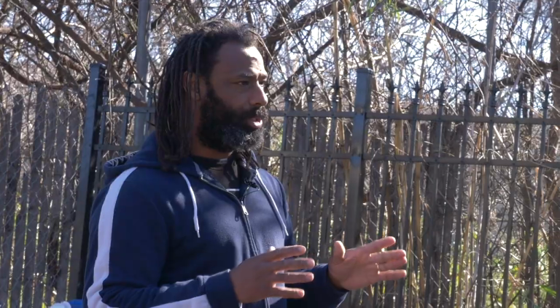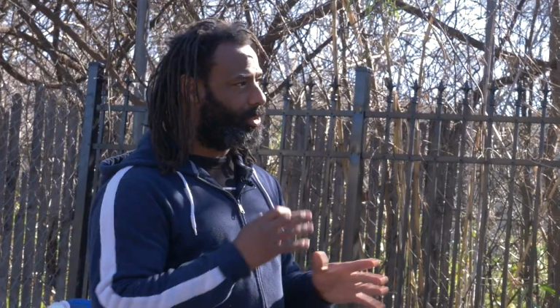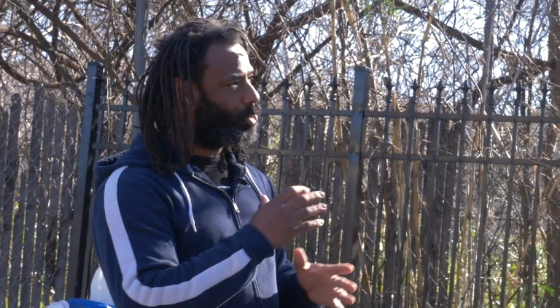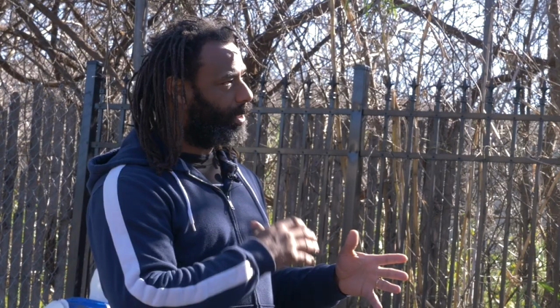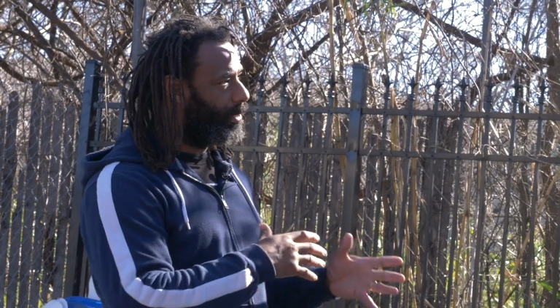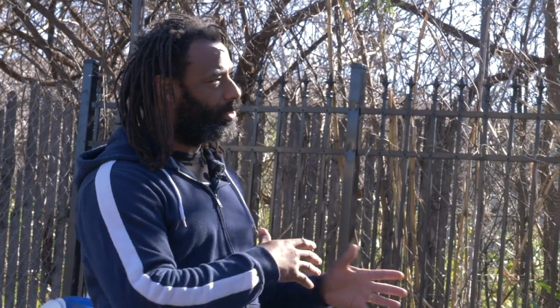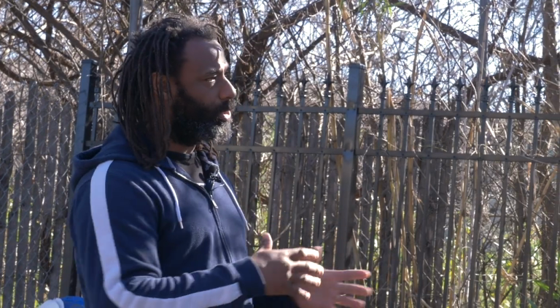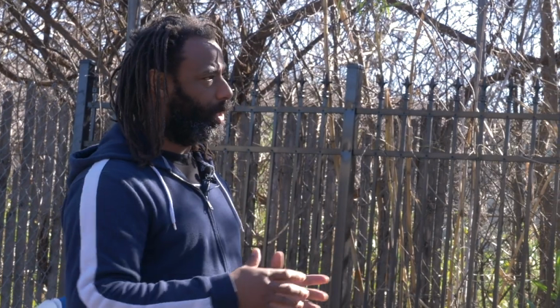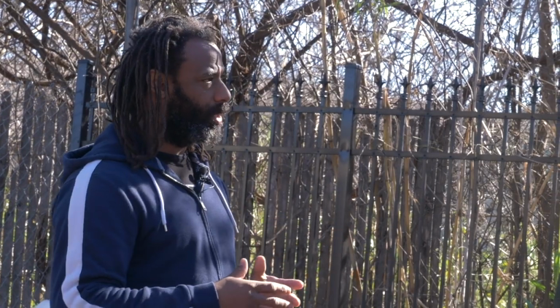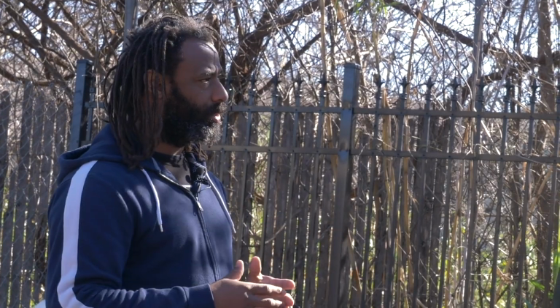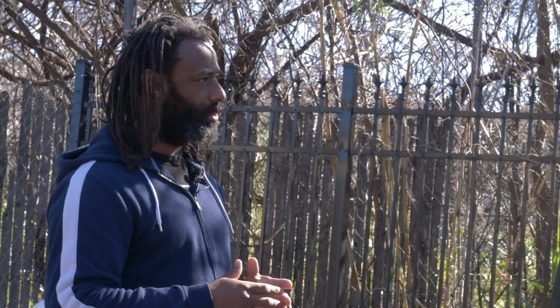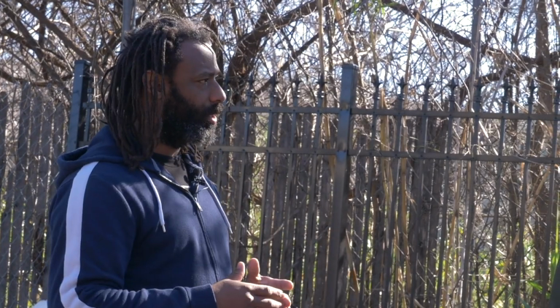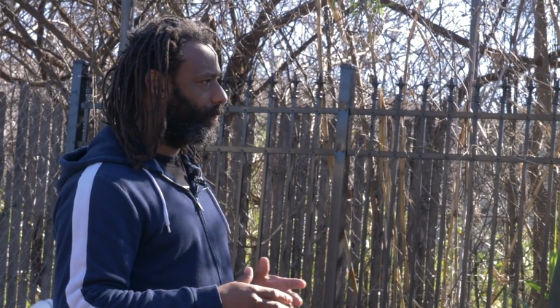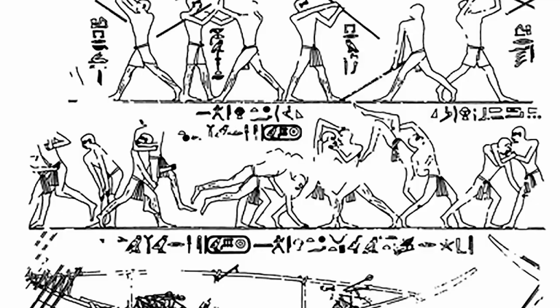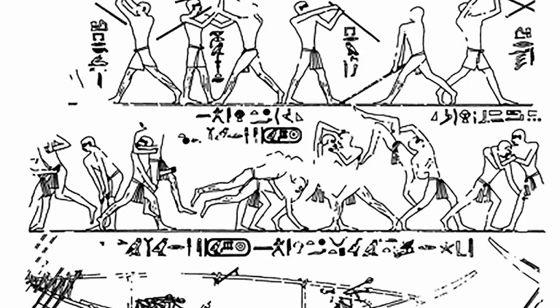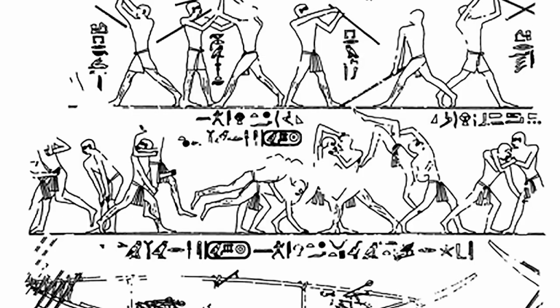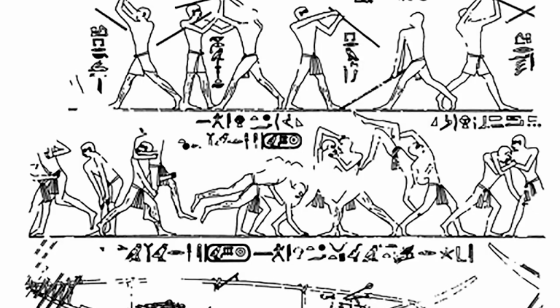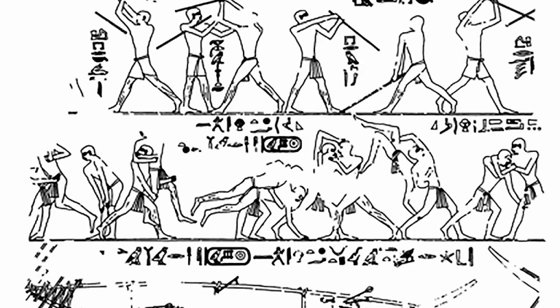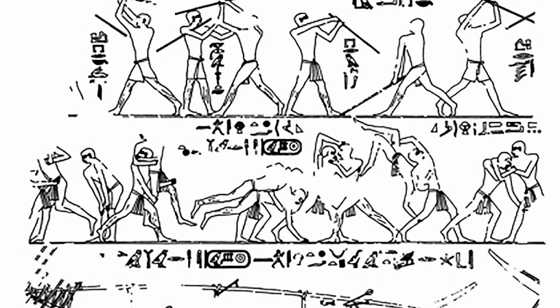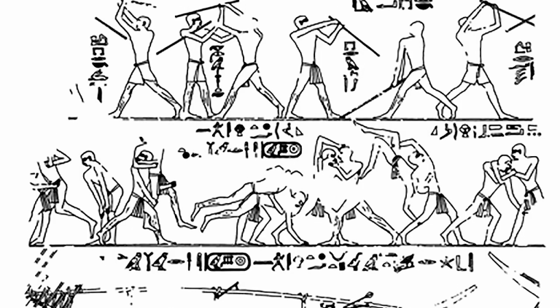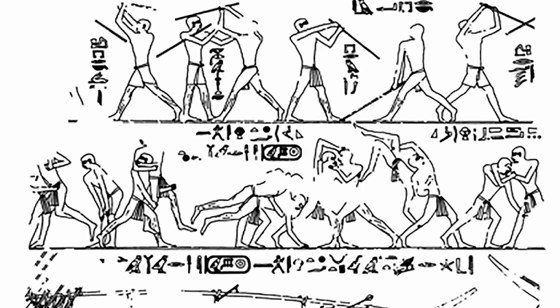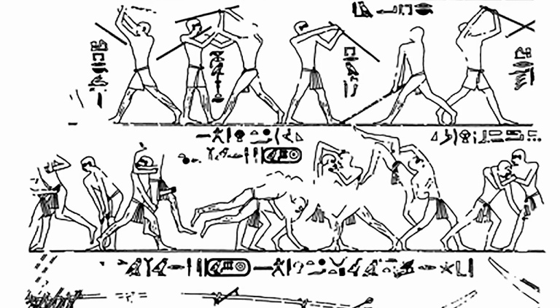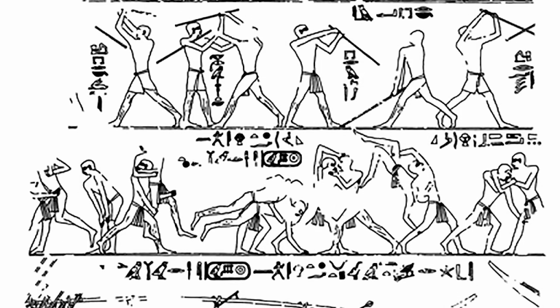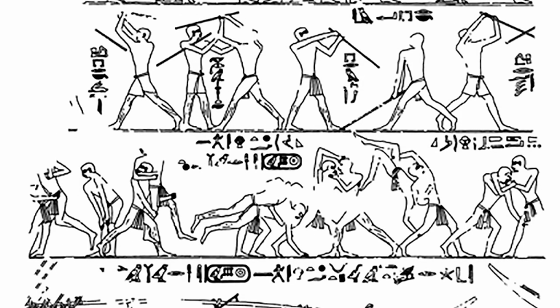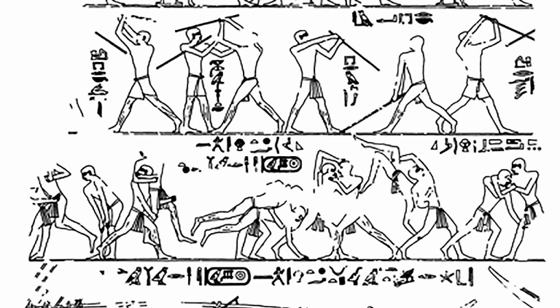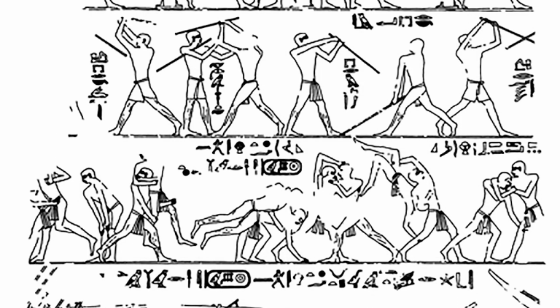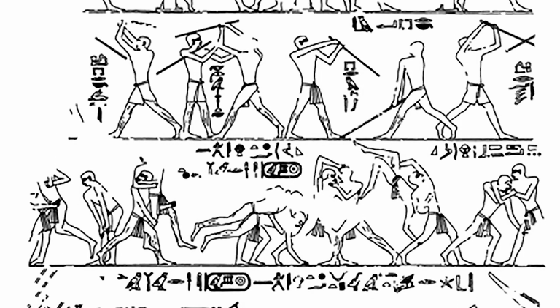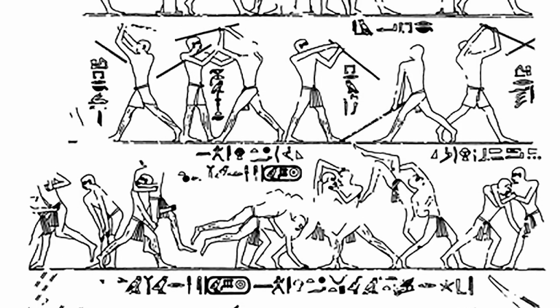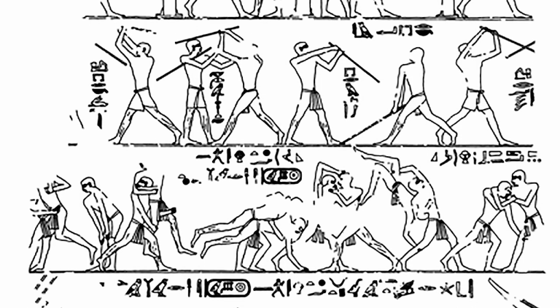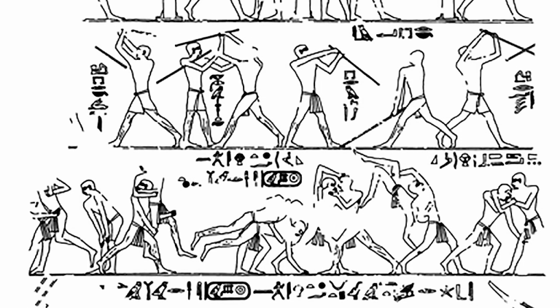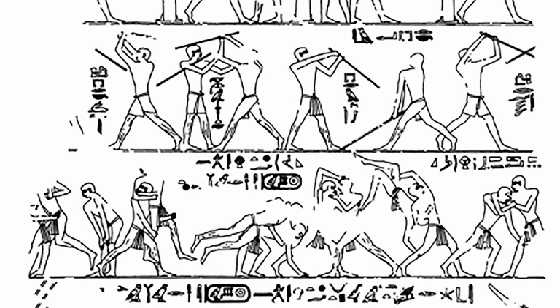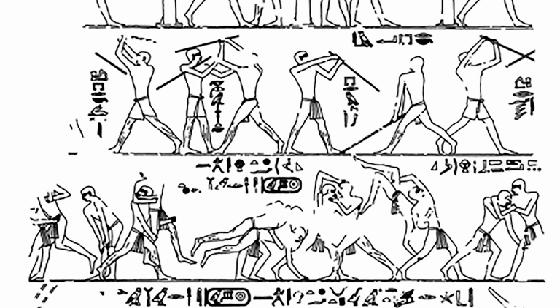Egyptian military training consisted of three main pillars: wrestling, stick fighting, and archery.